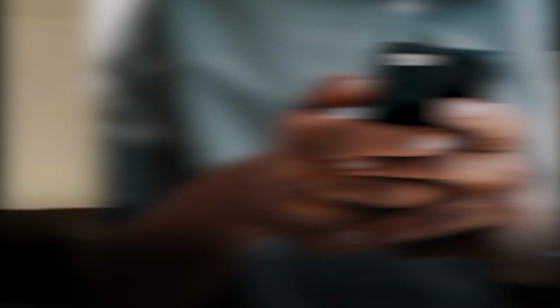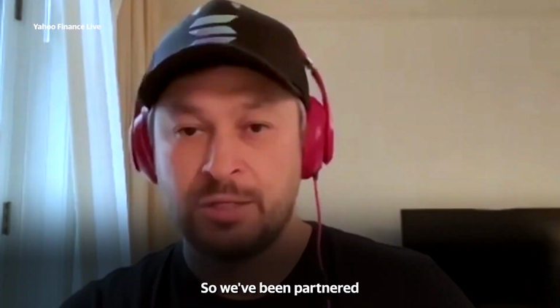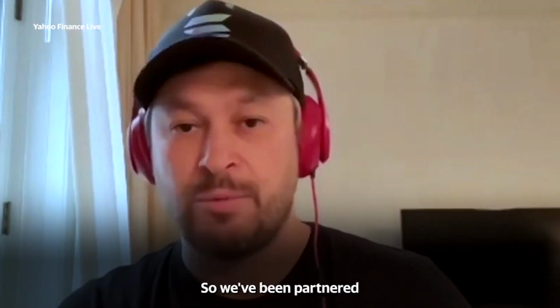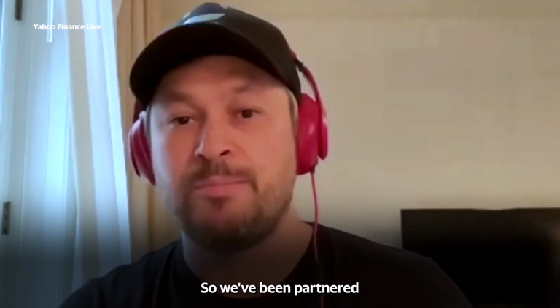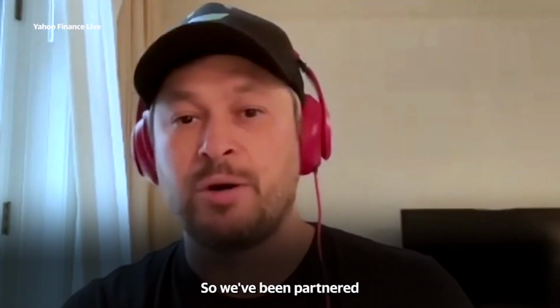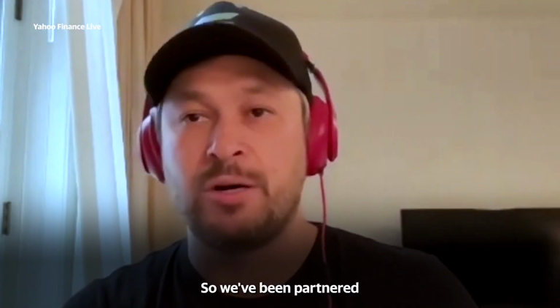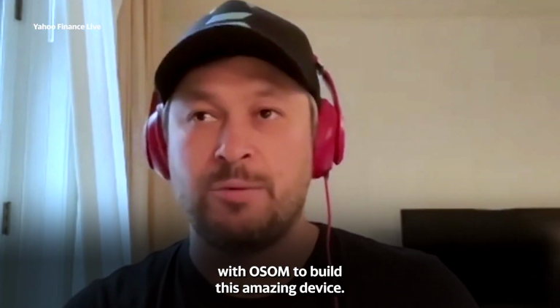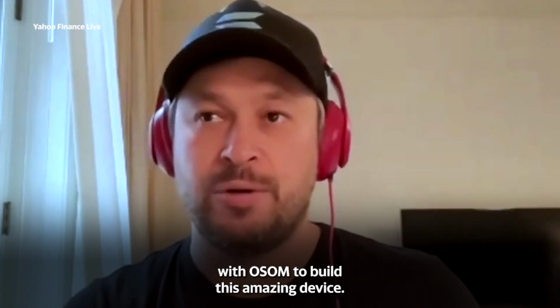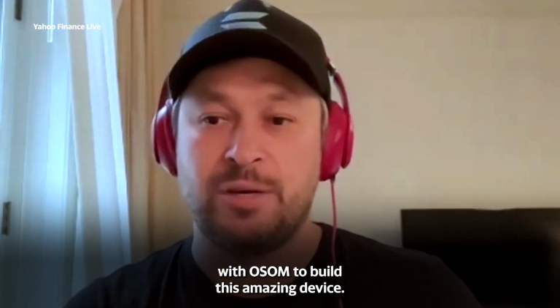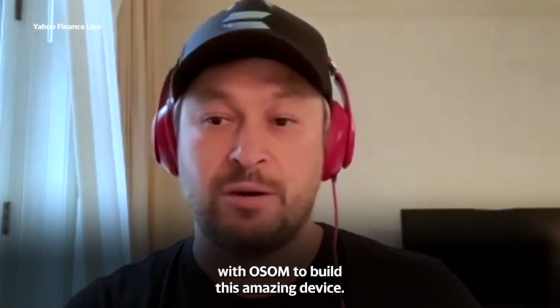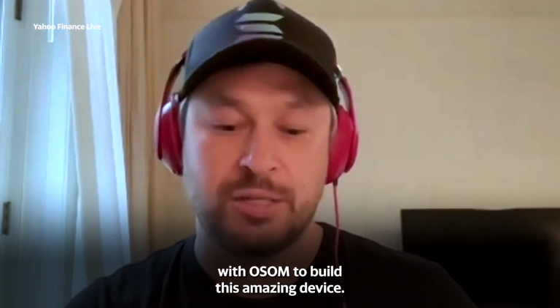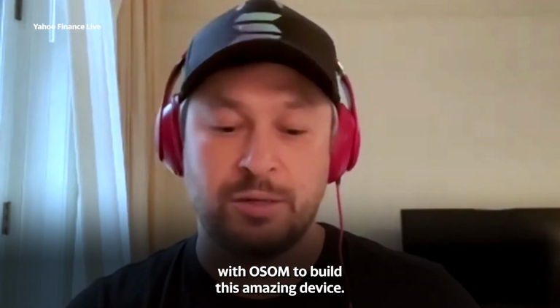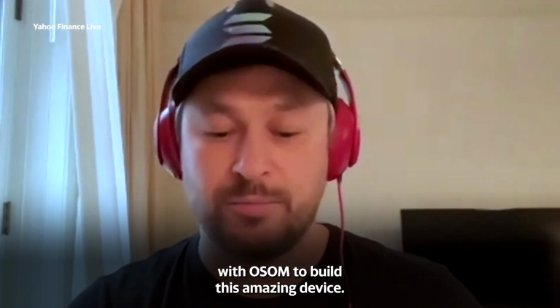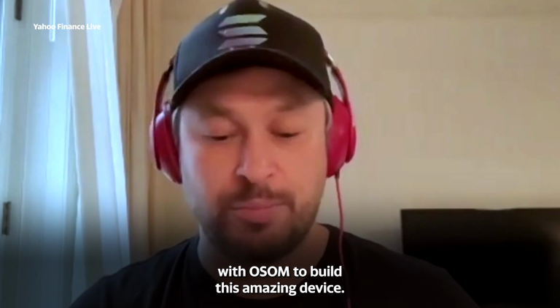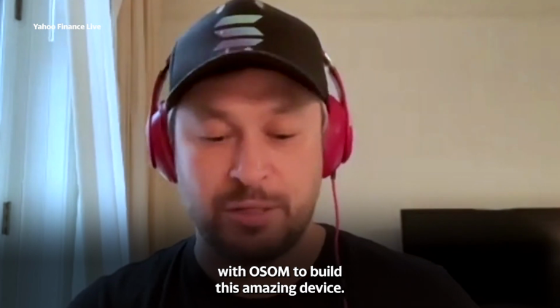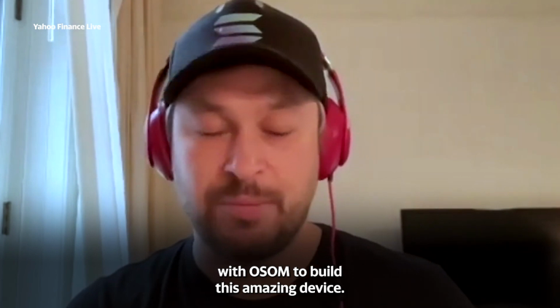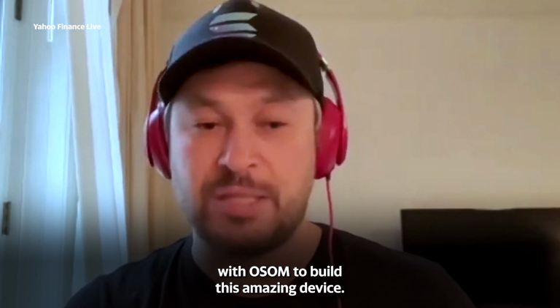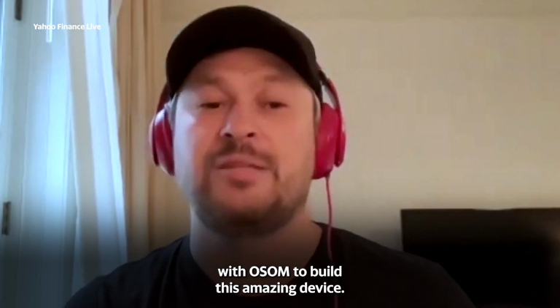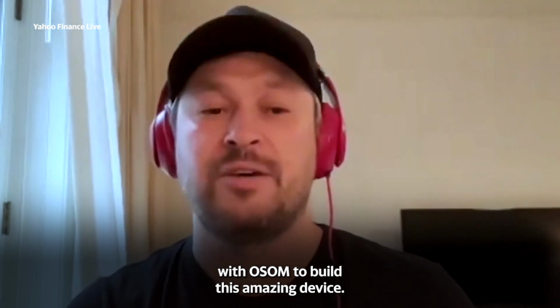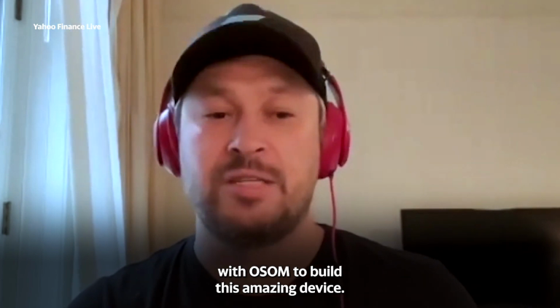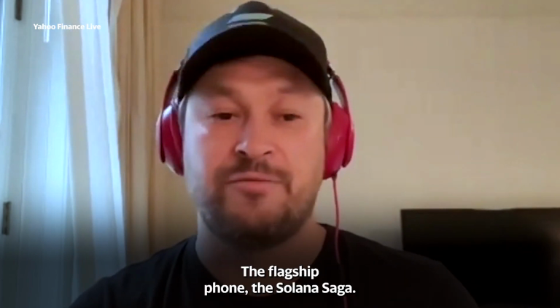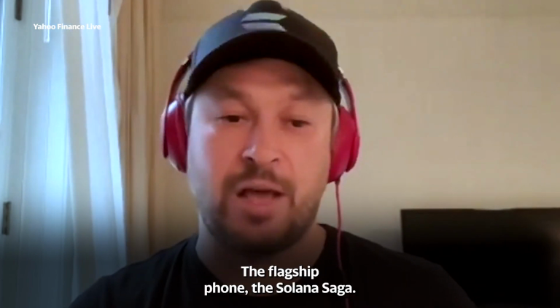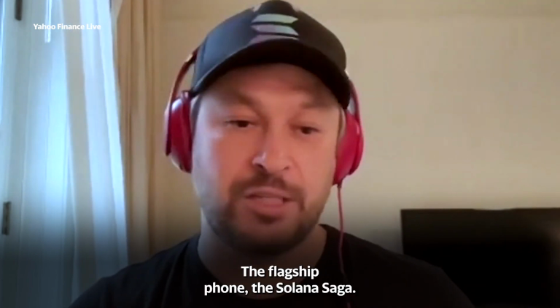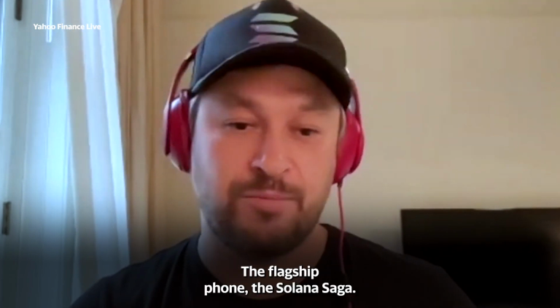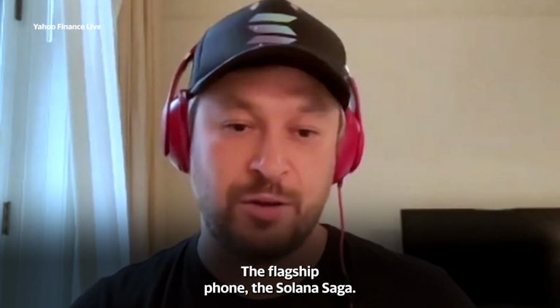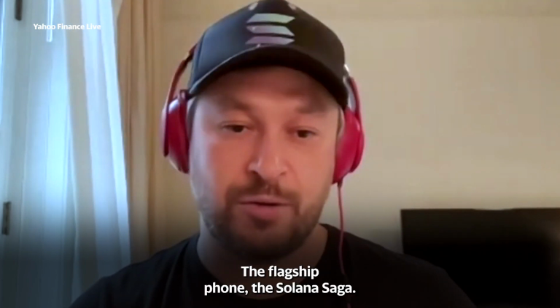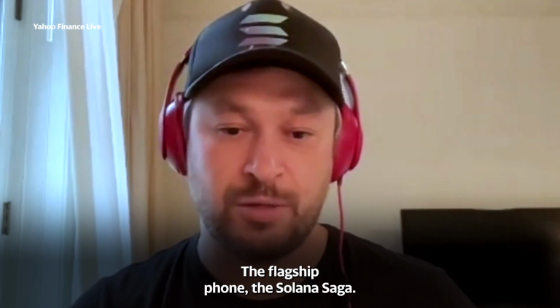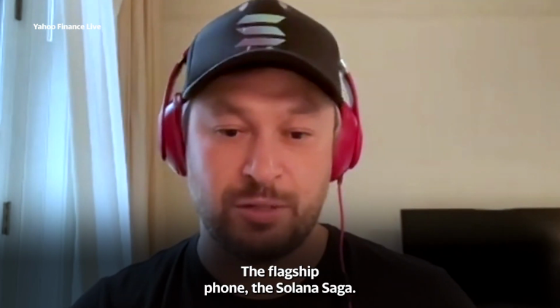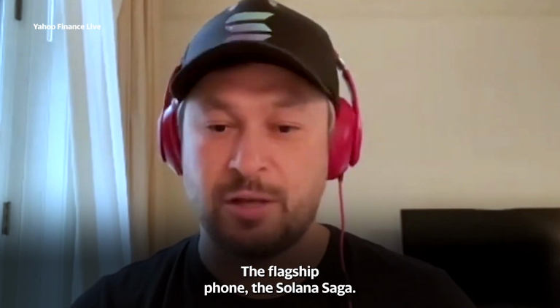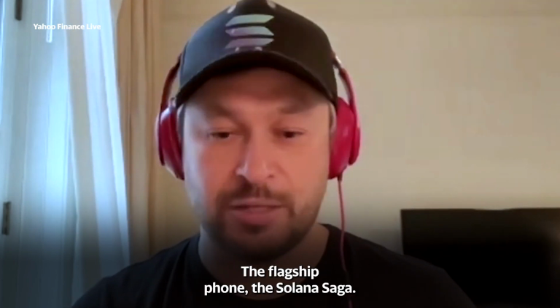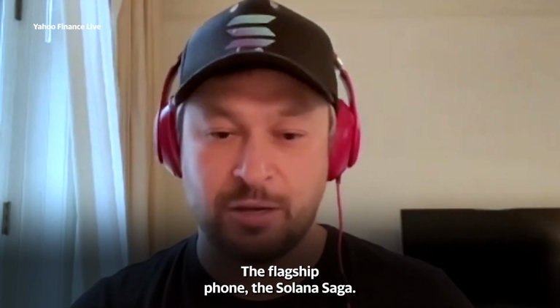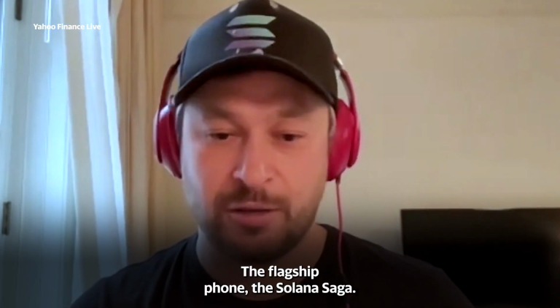We've been partnered with Awesome to build this amazing device, the flagship phone, the Solana Saga.